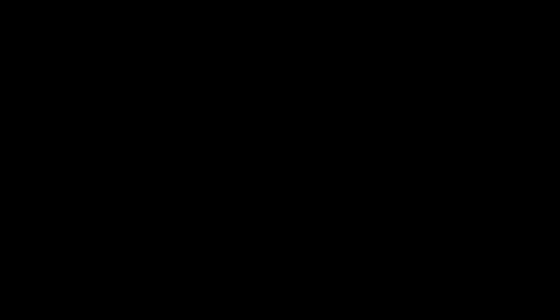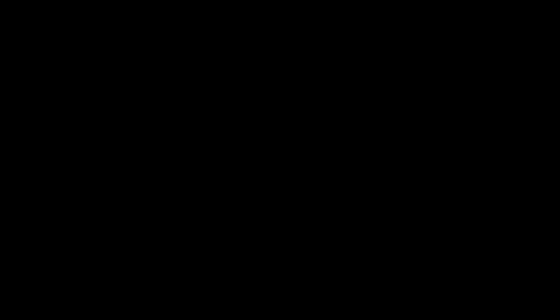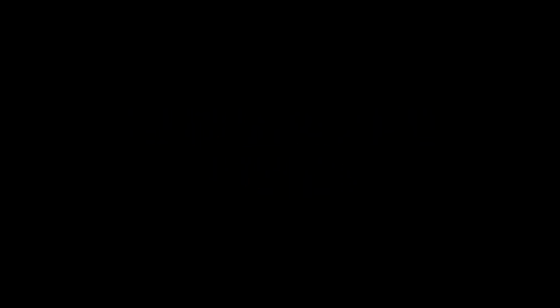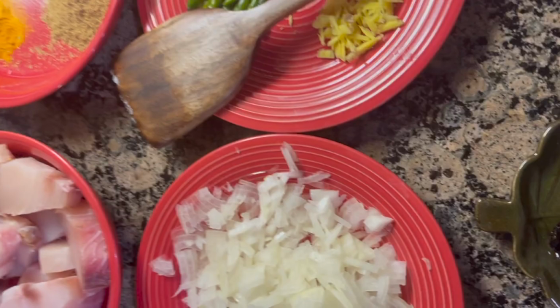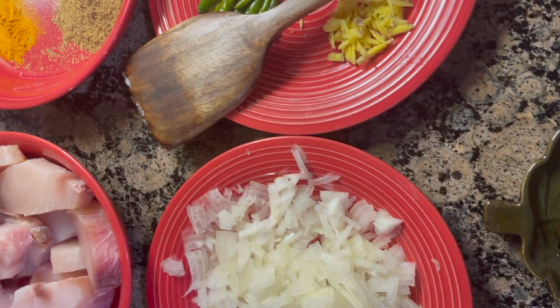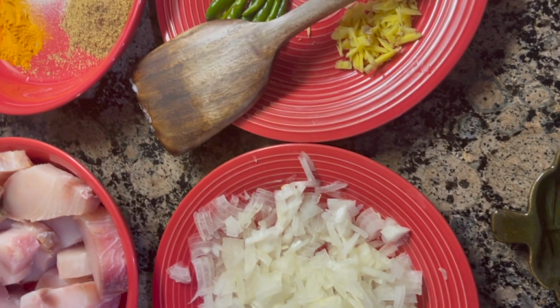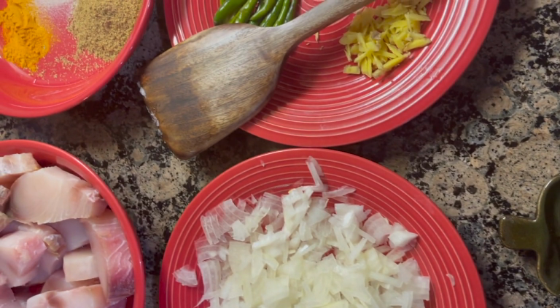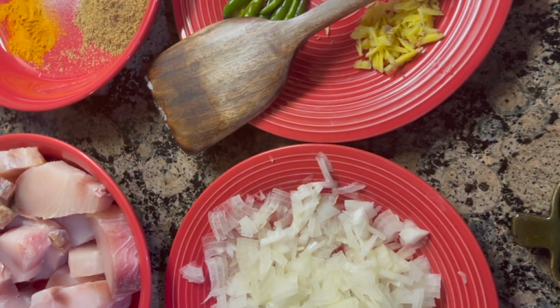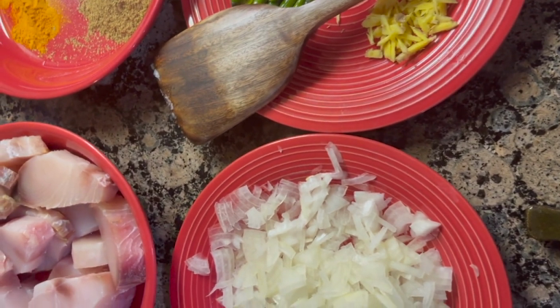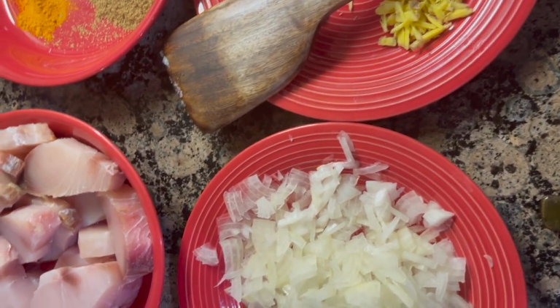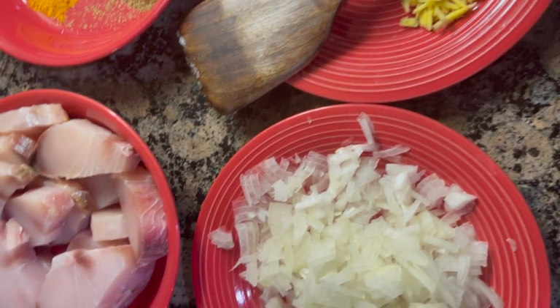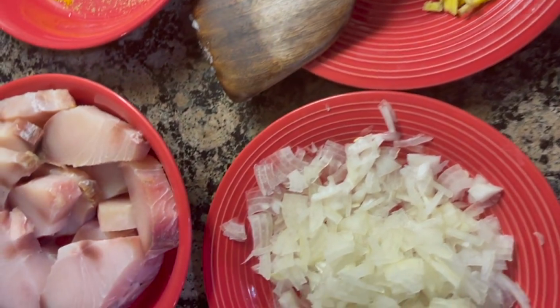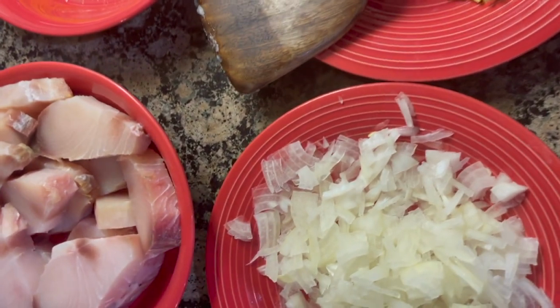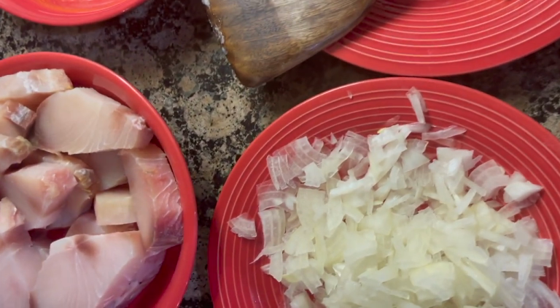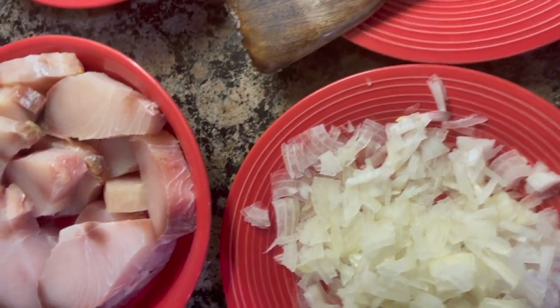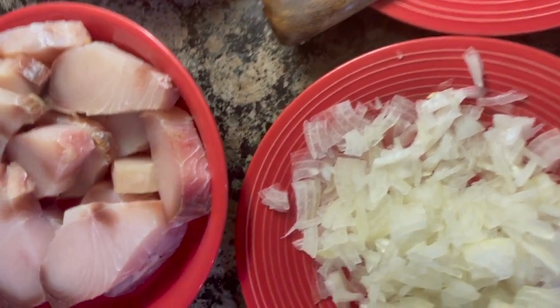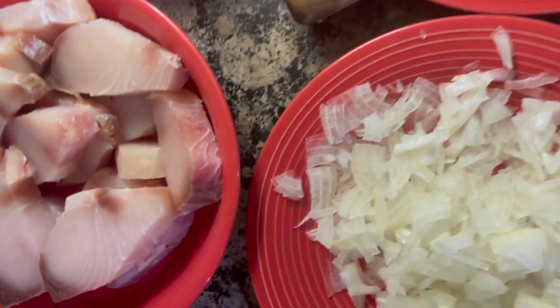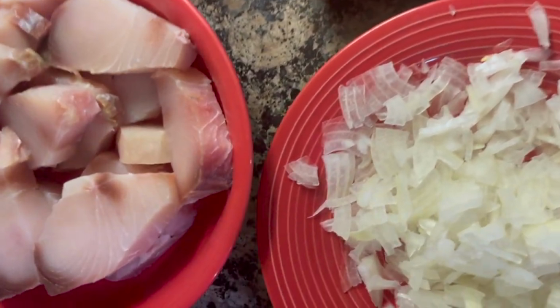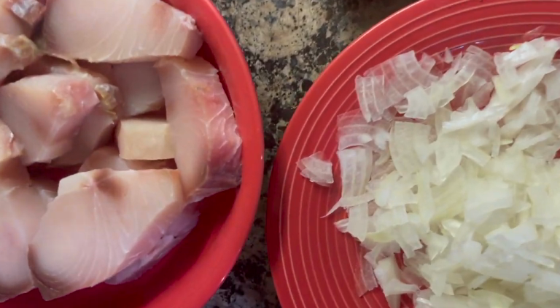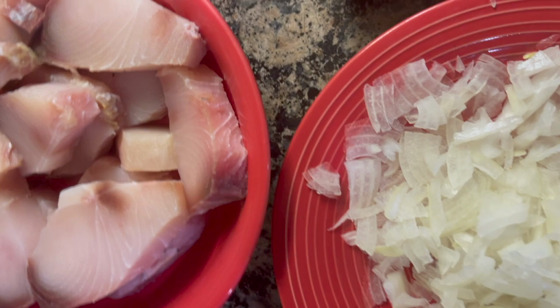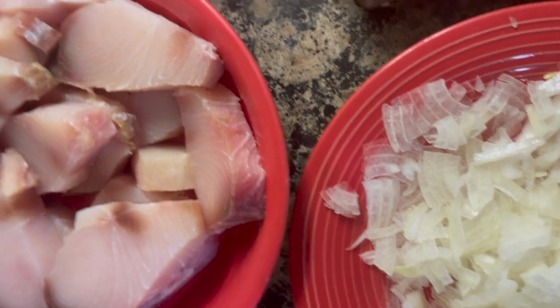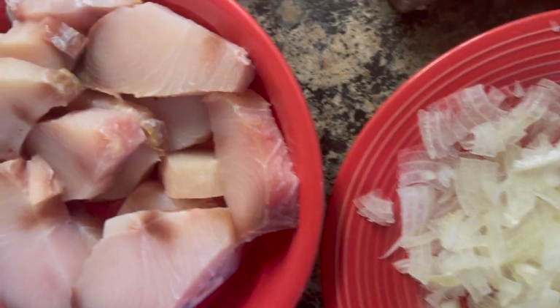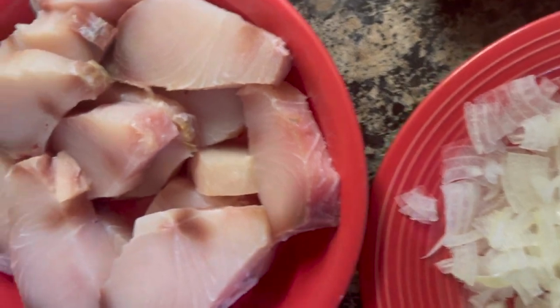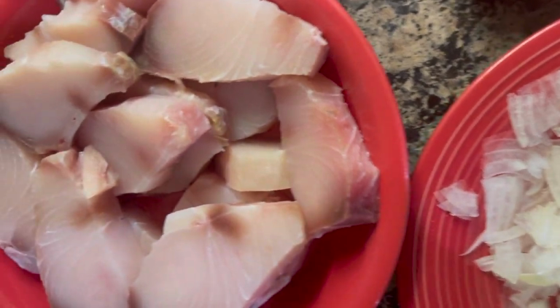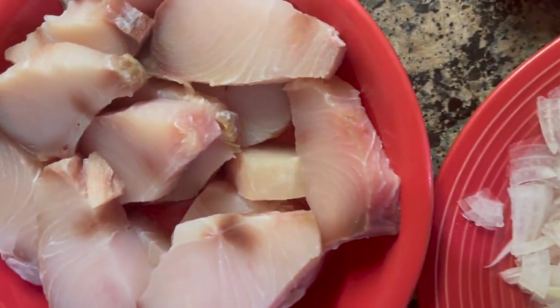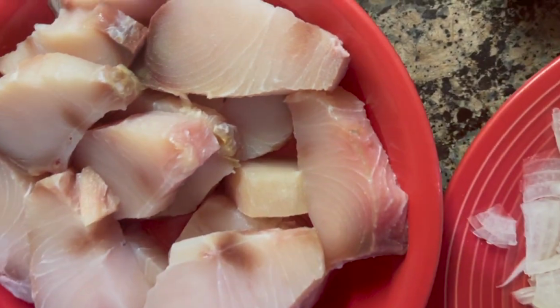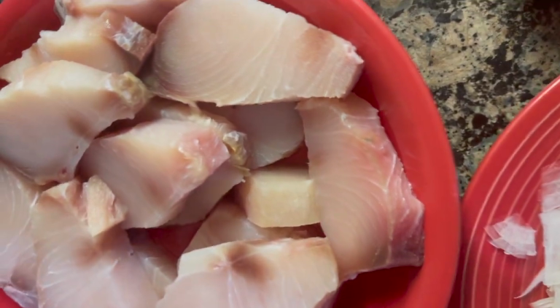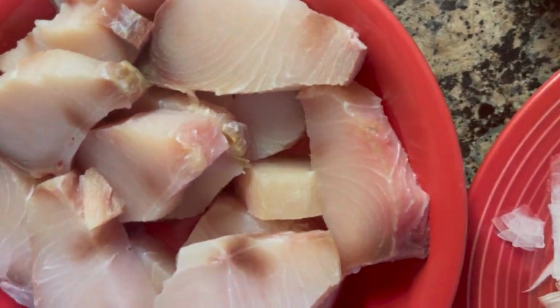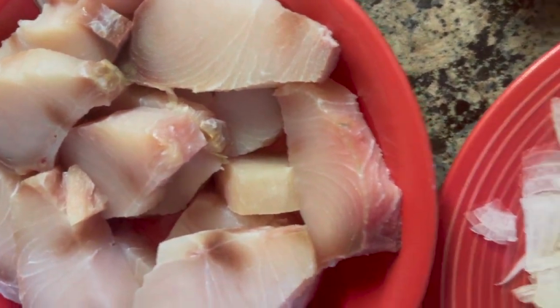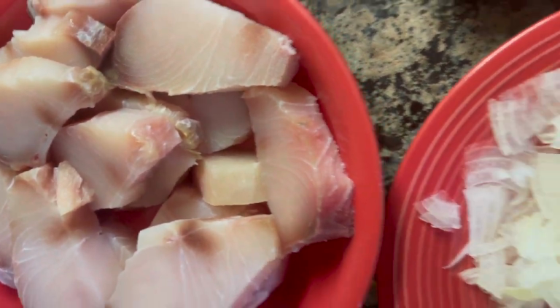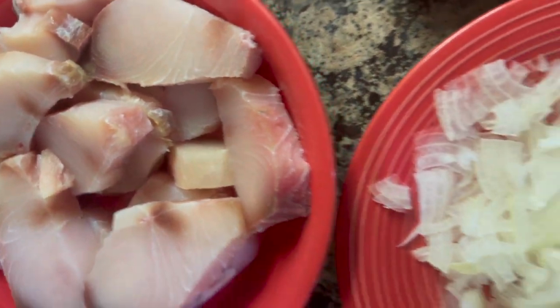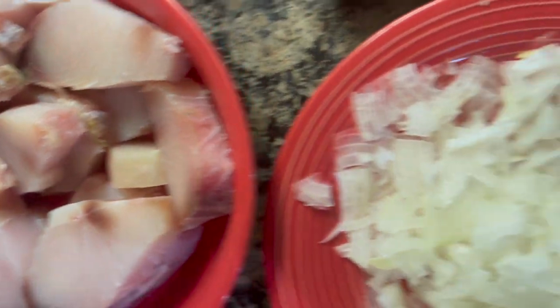I am going to cook the fish in the afternoon. I am going to clean the fish in the afternoon.